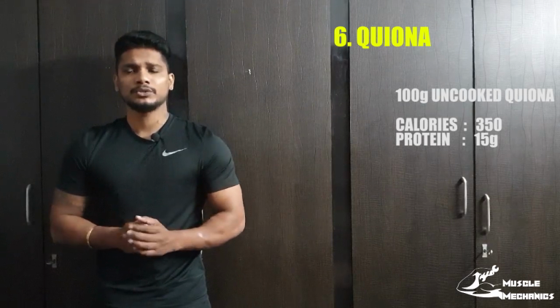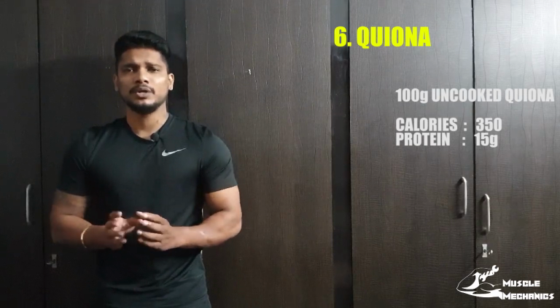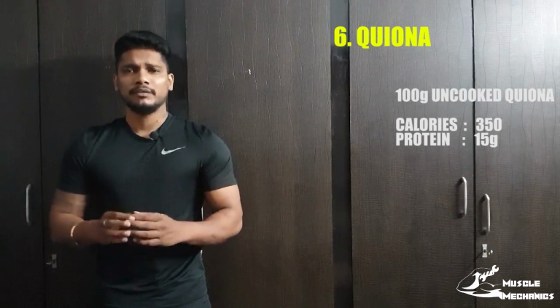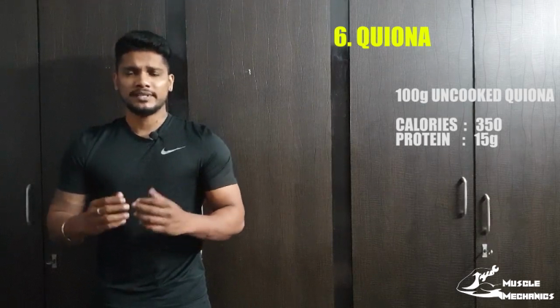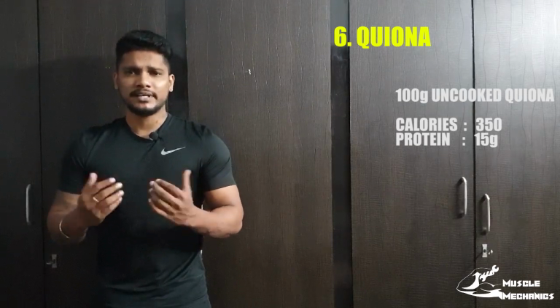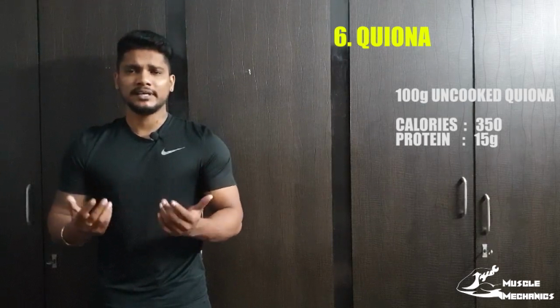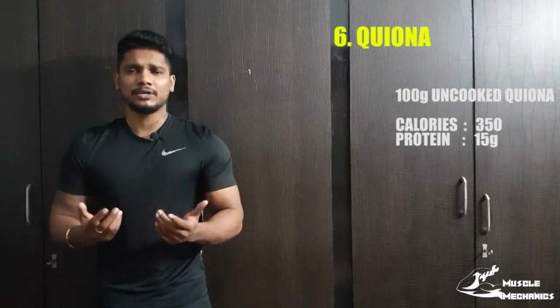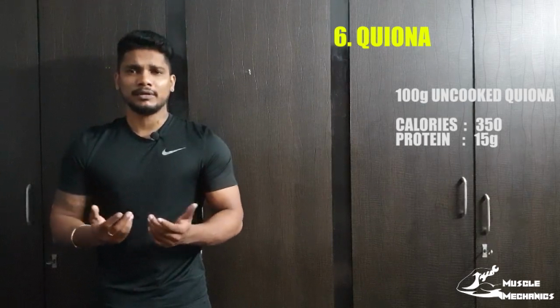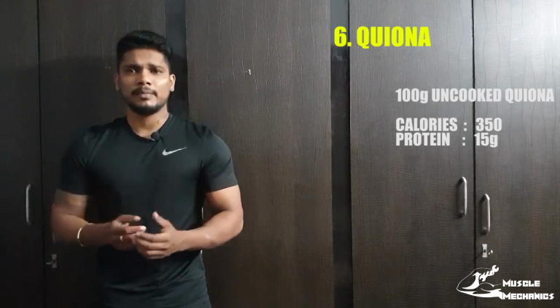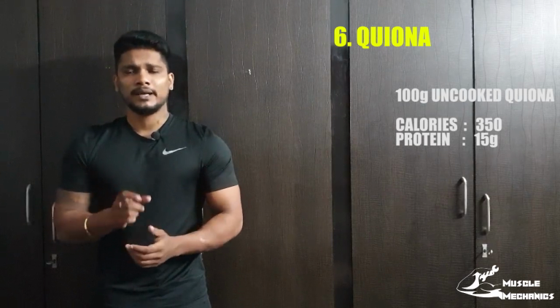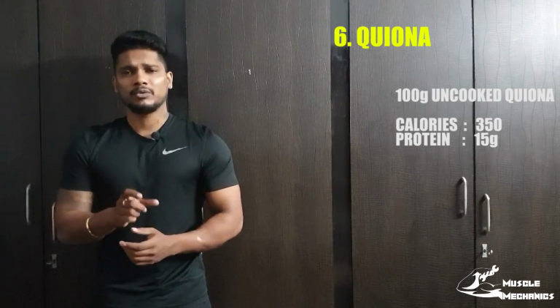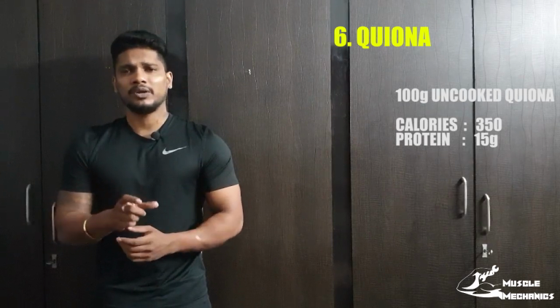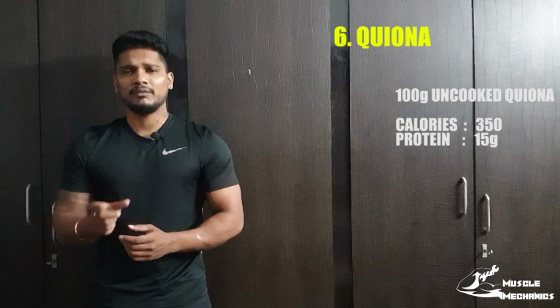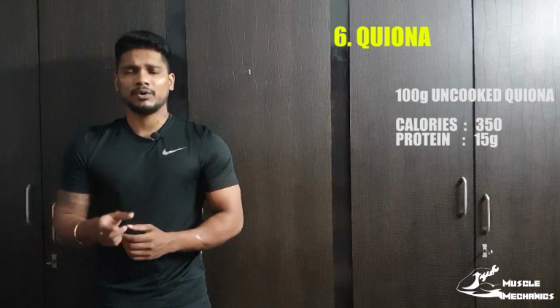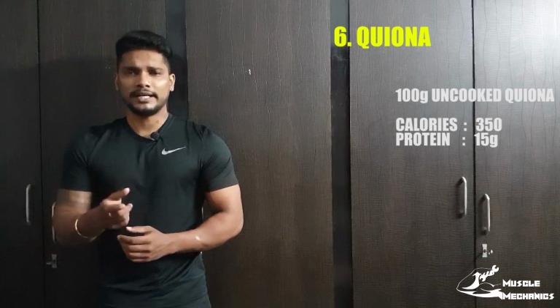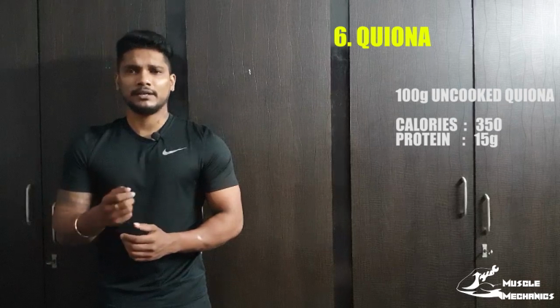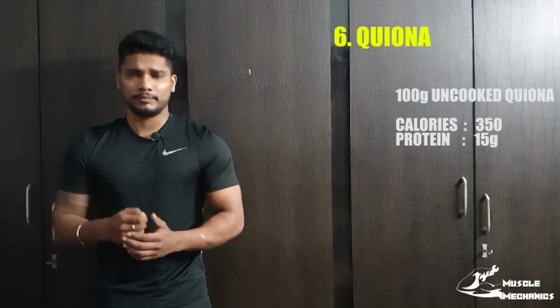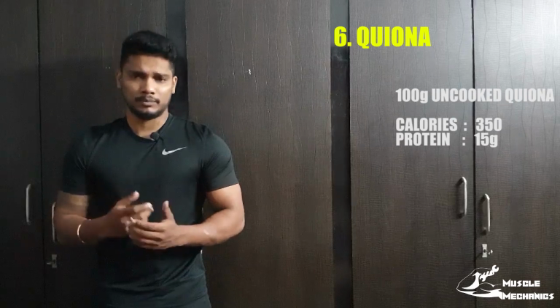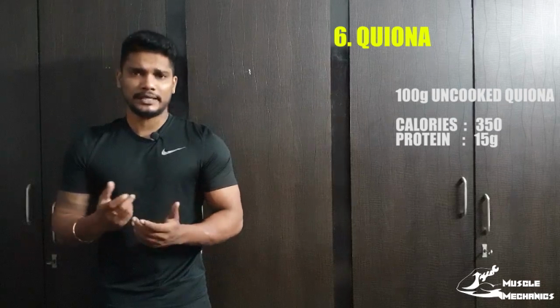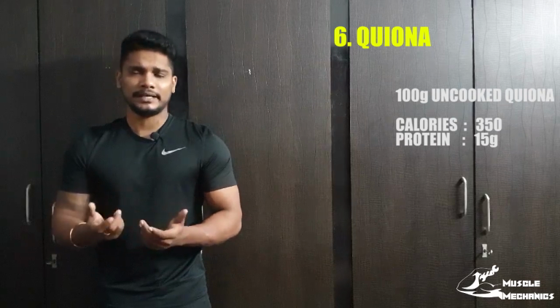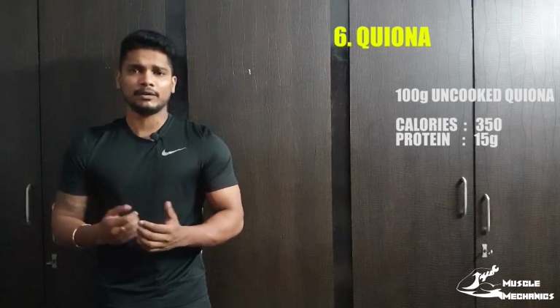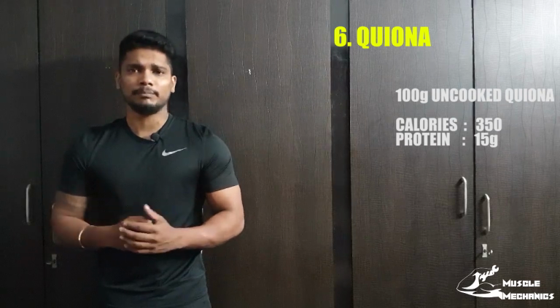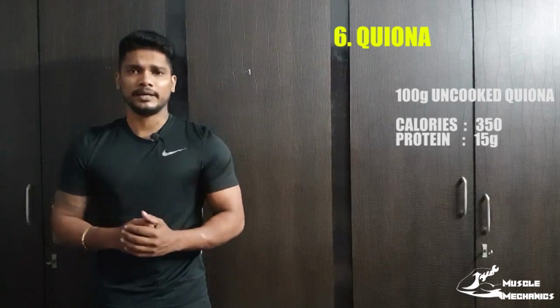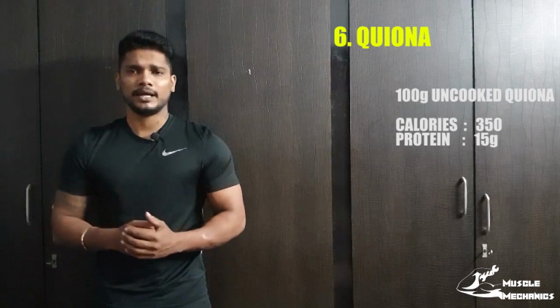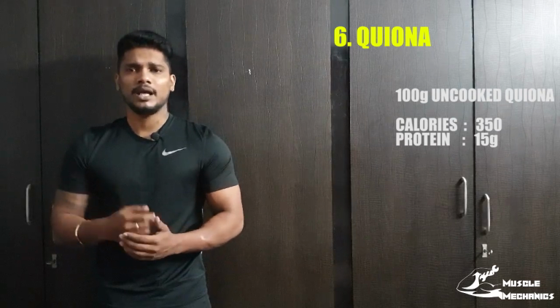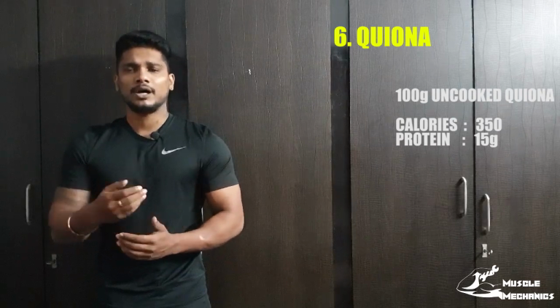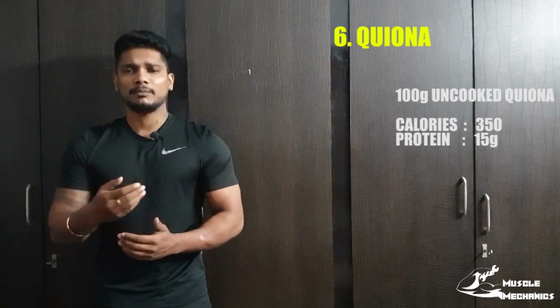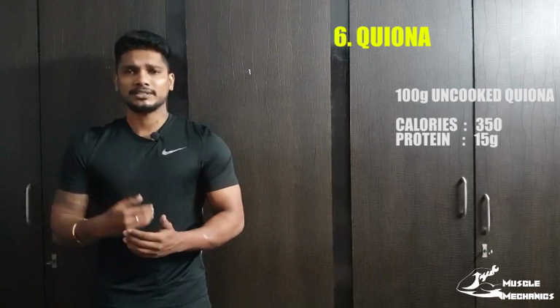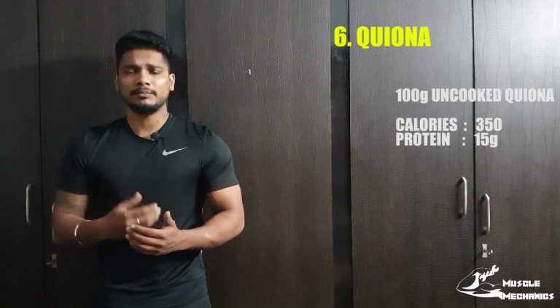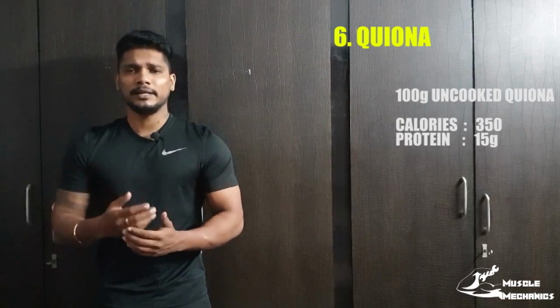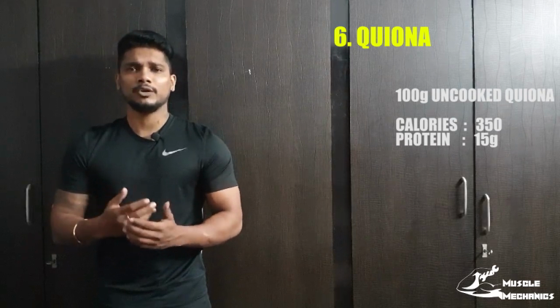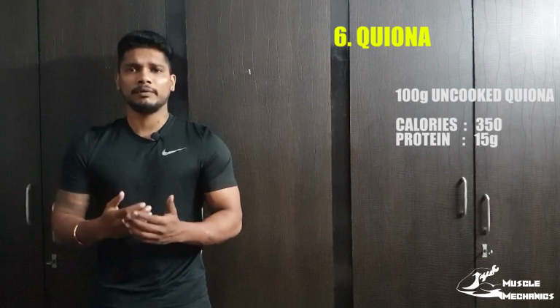If you have a website, if you include this in your diet, you can help your muscles in the same way.